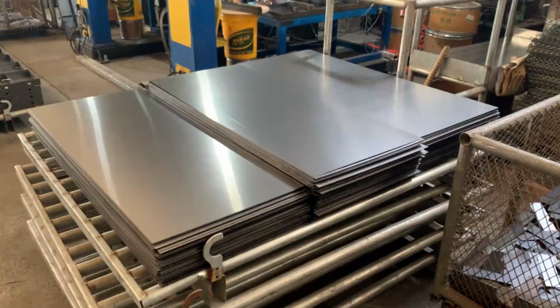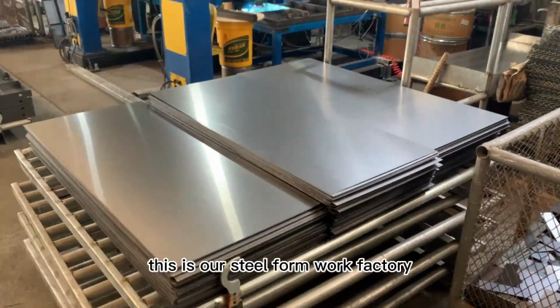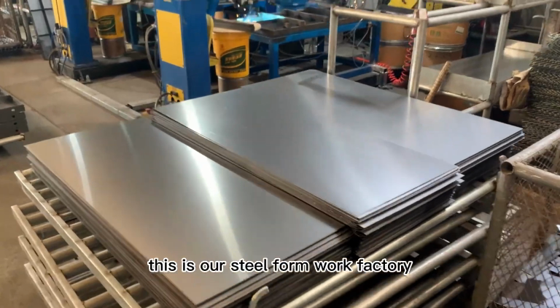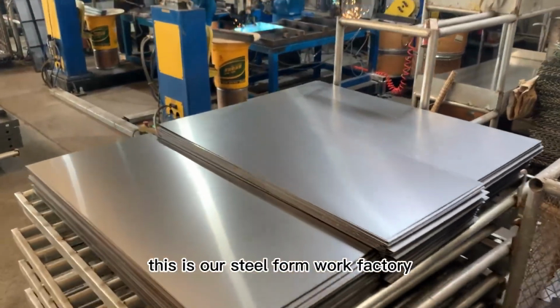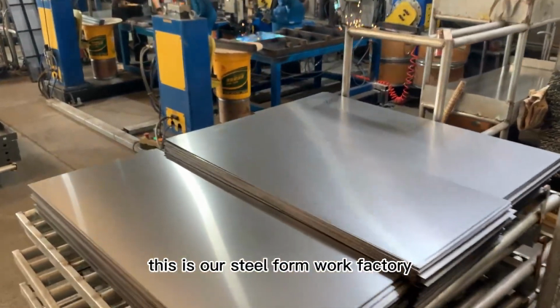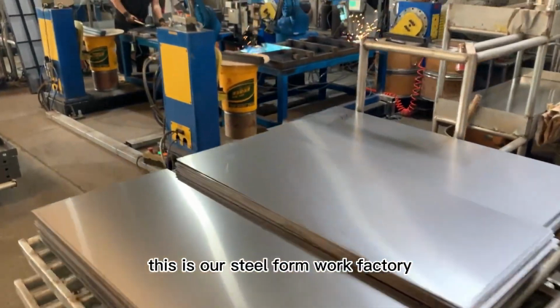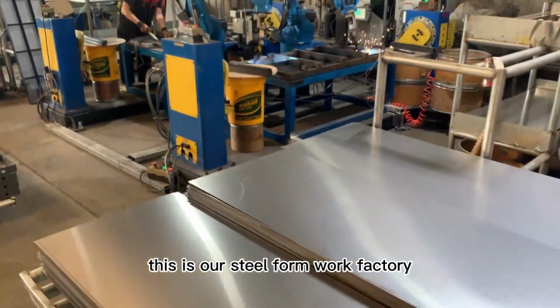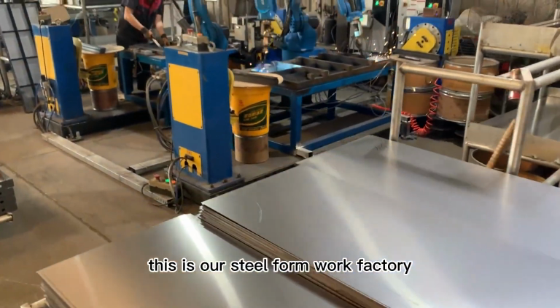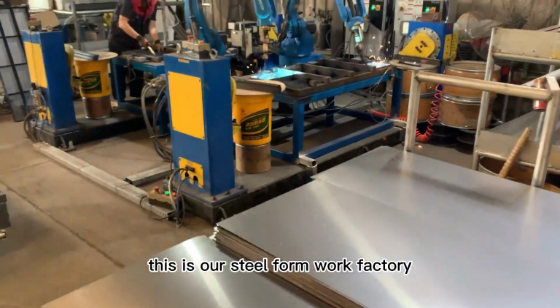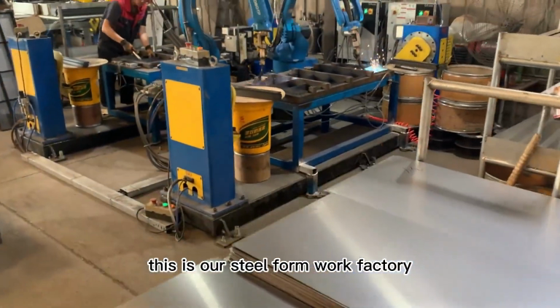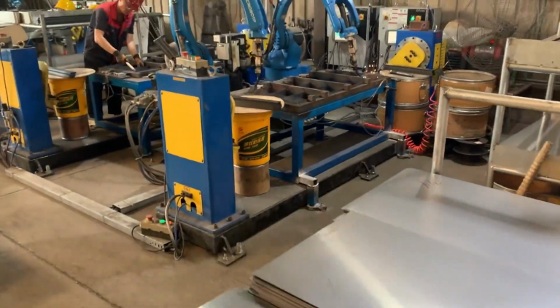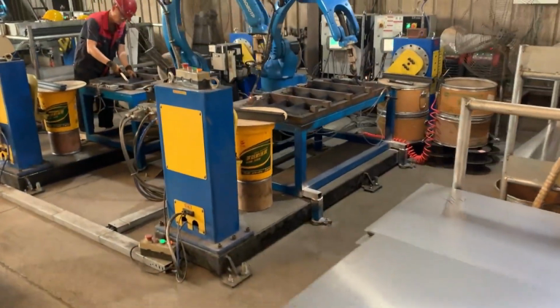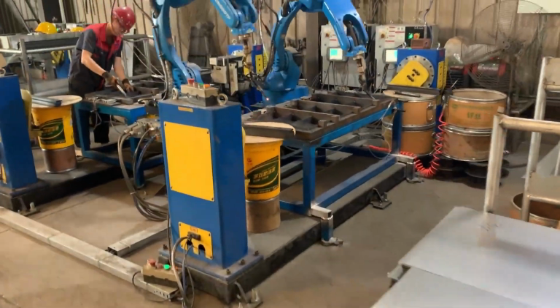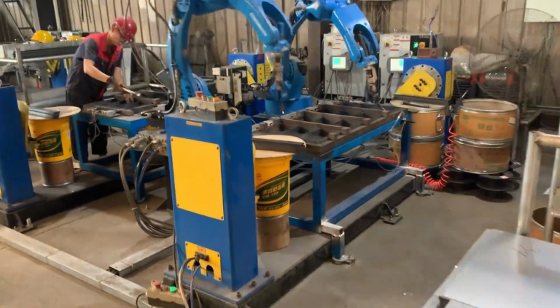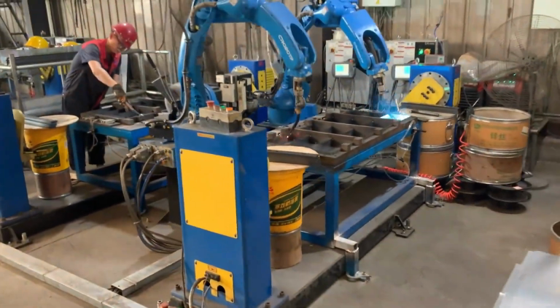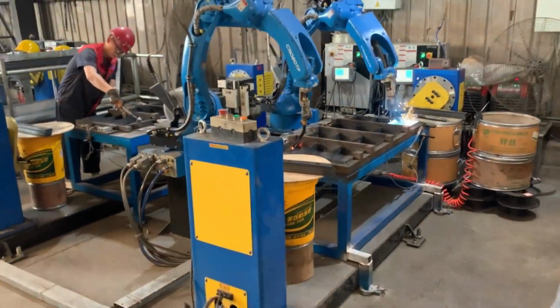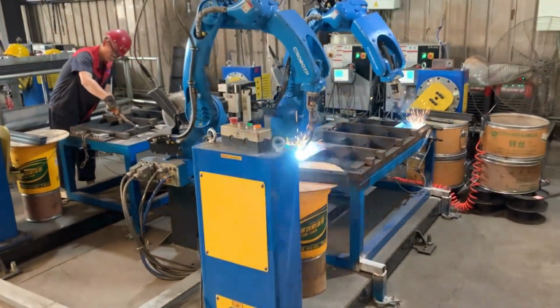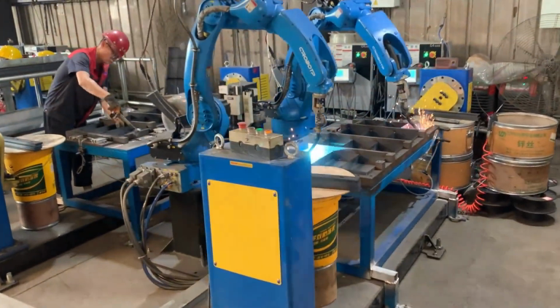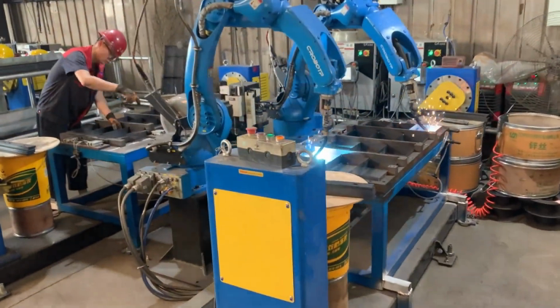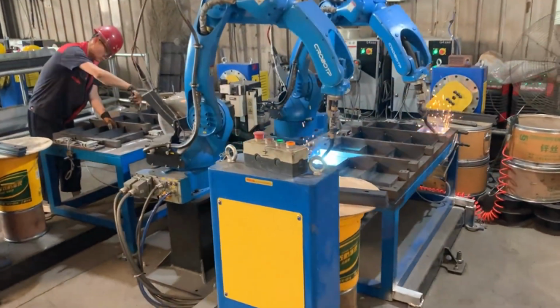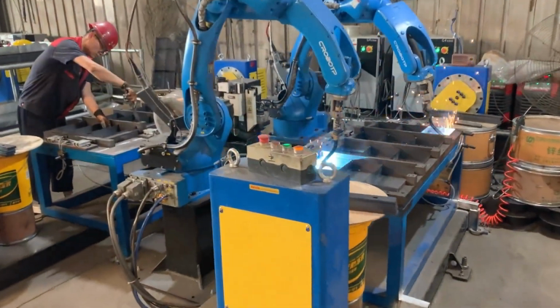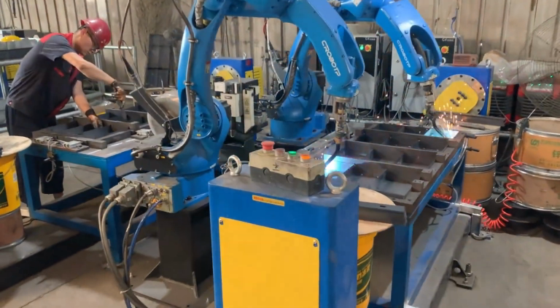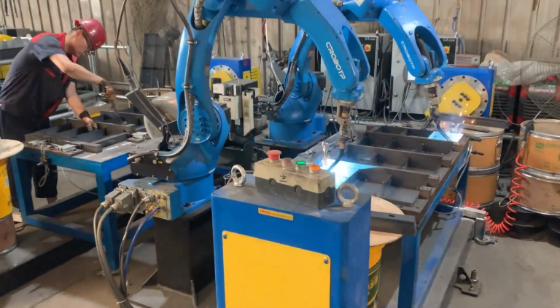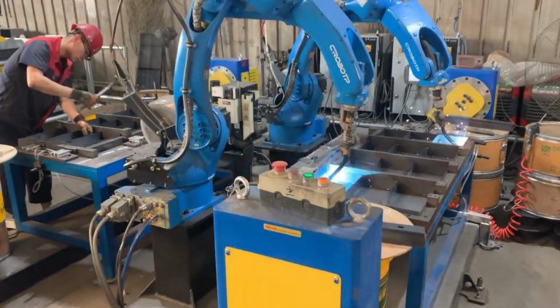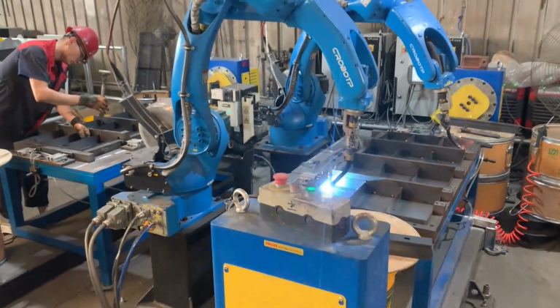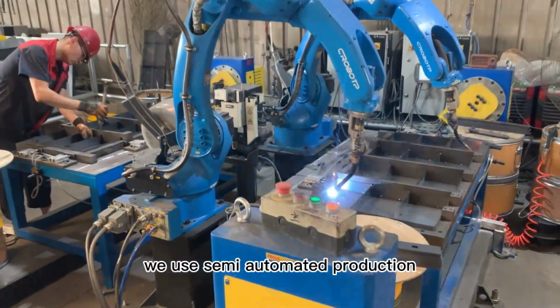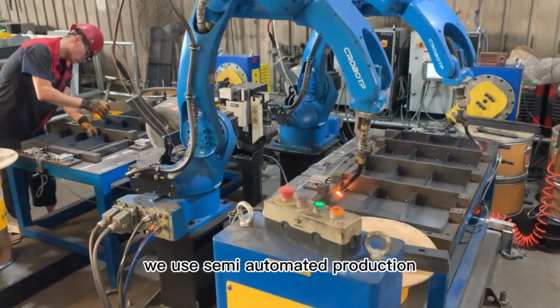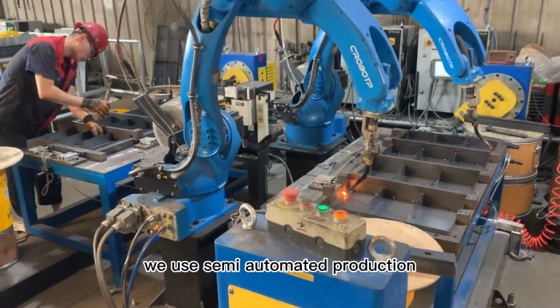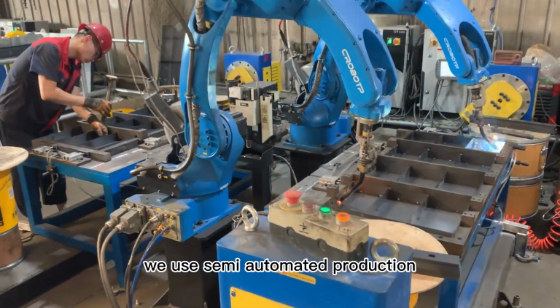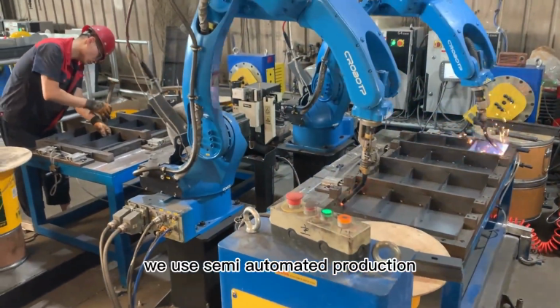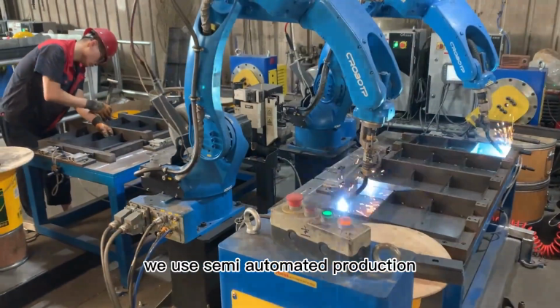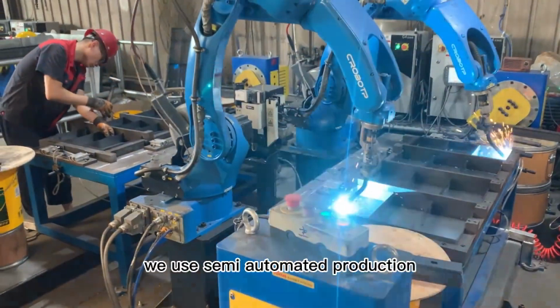This is our steel formwork factory. We use semi-automated production.